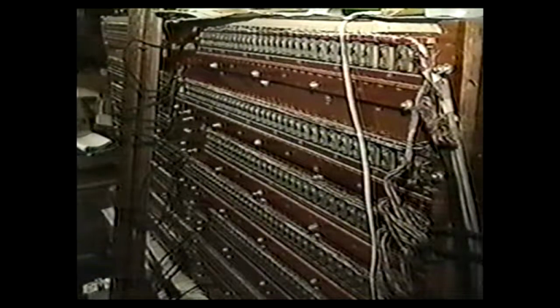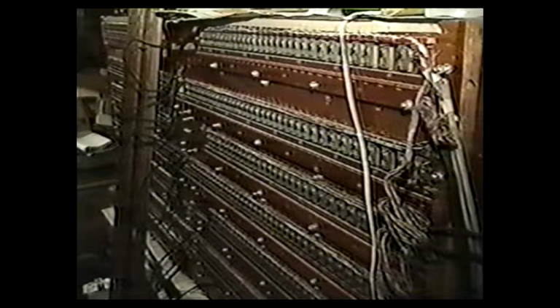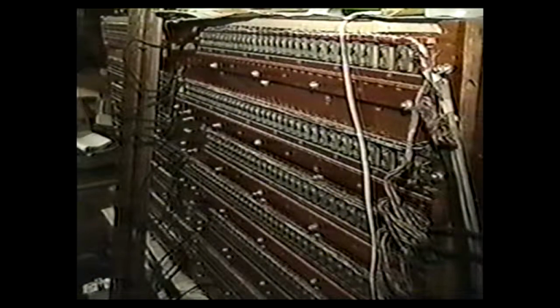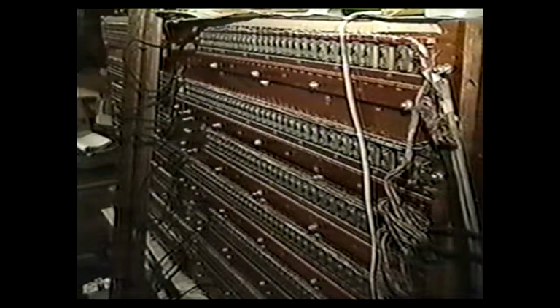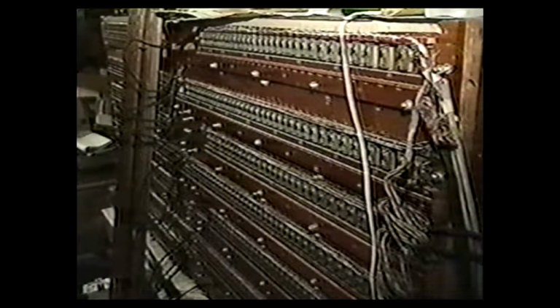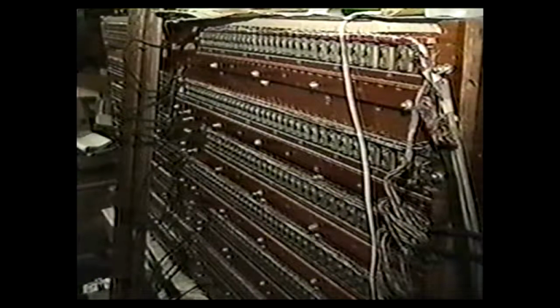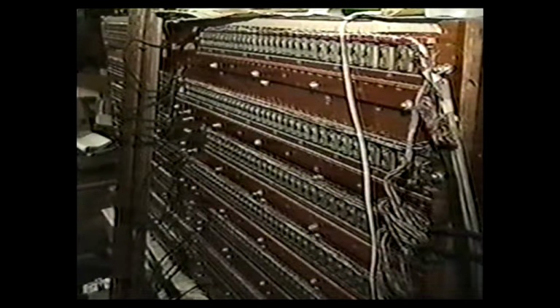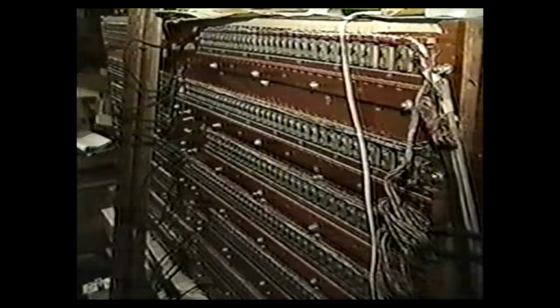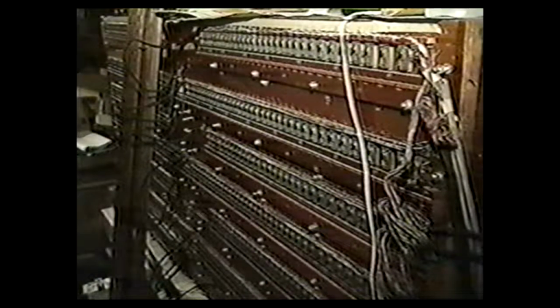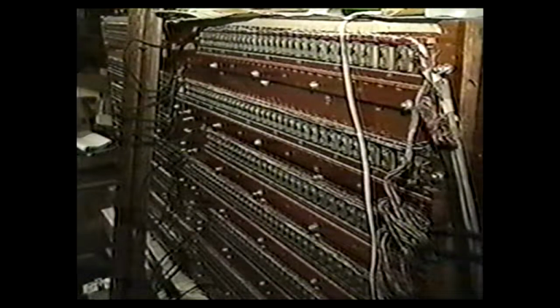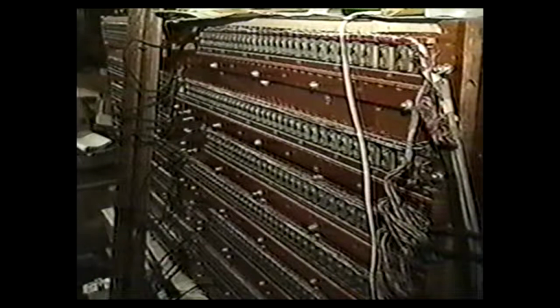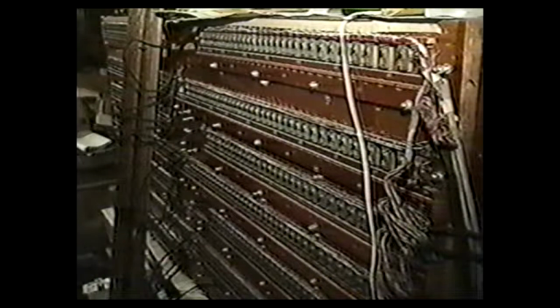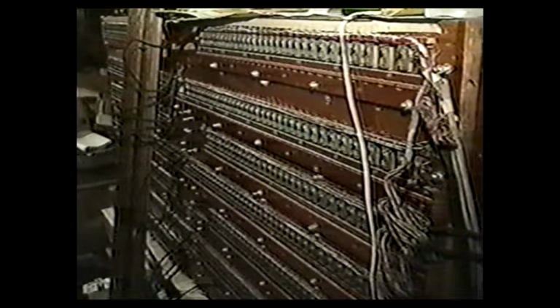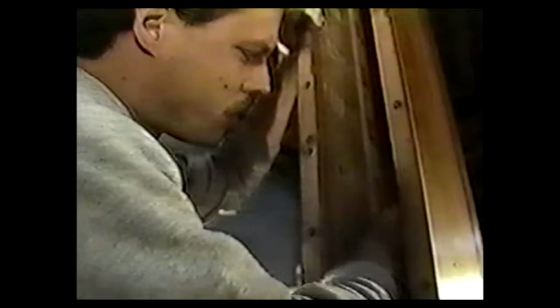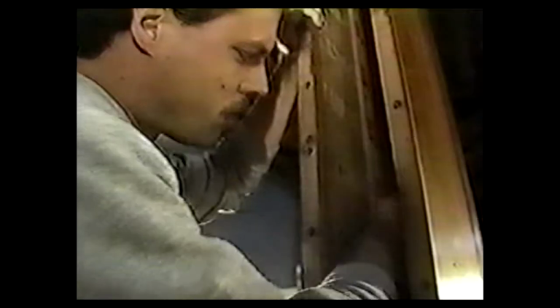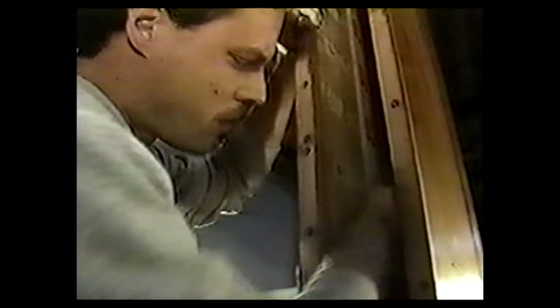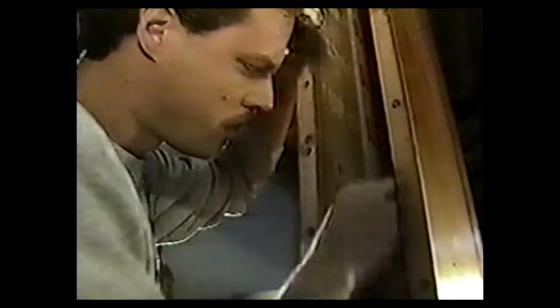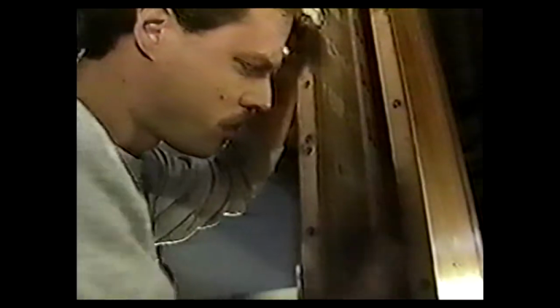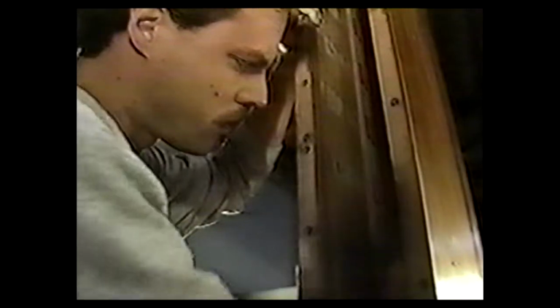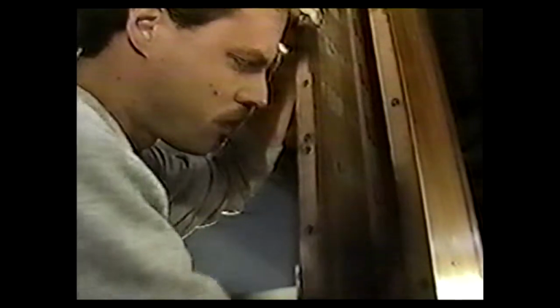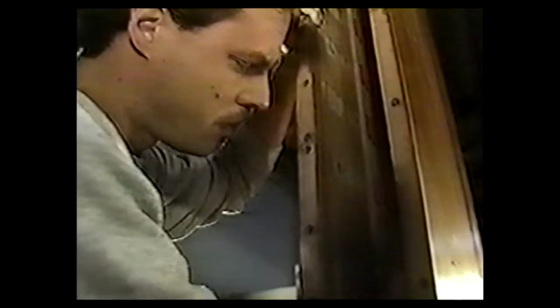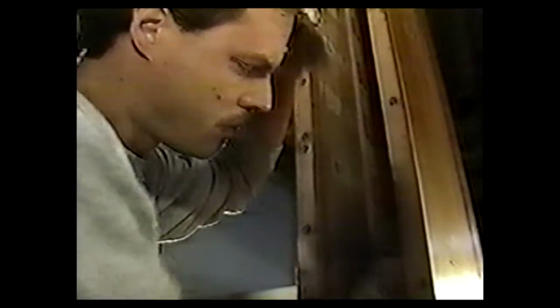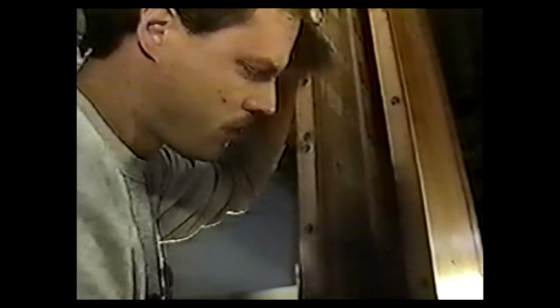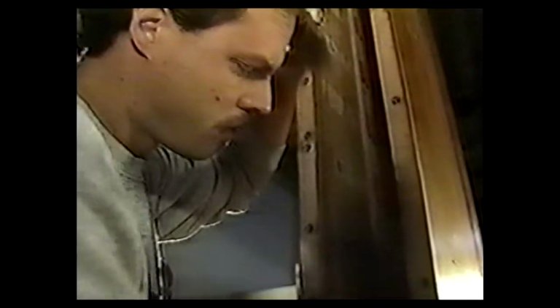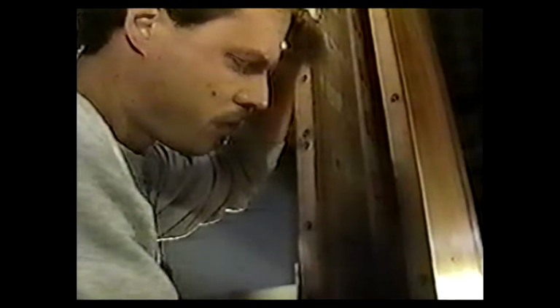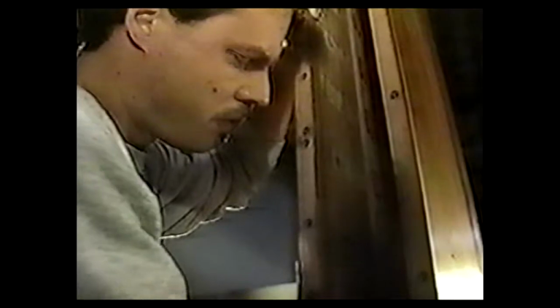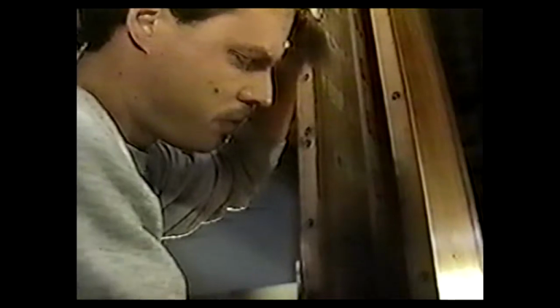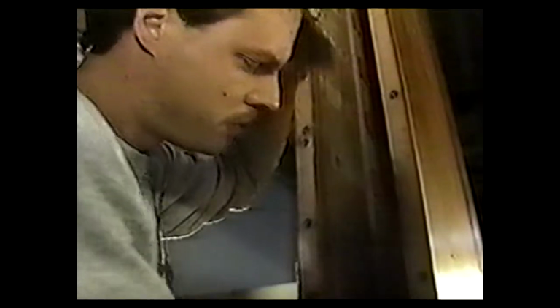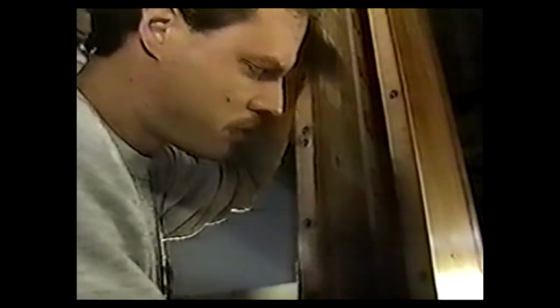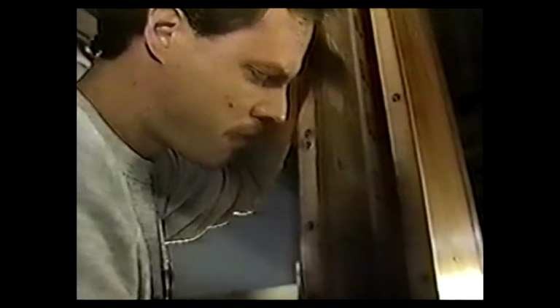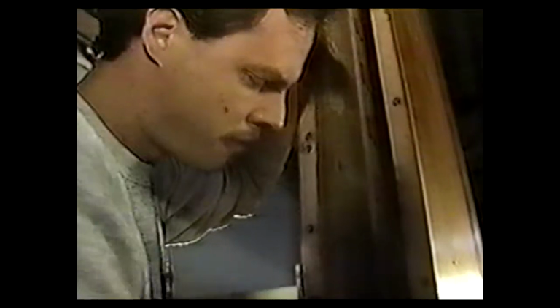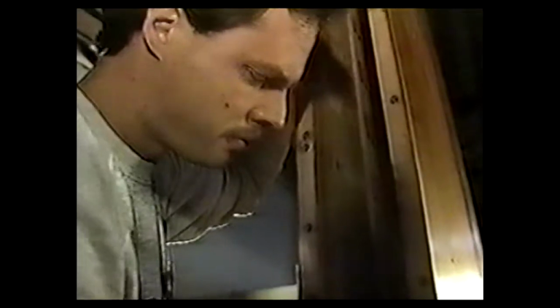The organ was built in 1923 and was owned by the late great Hollywood director Cecil B. DeMille.